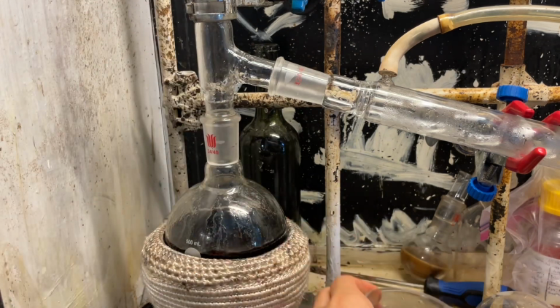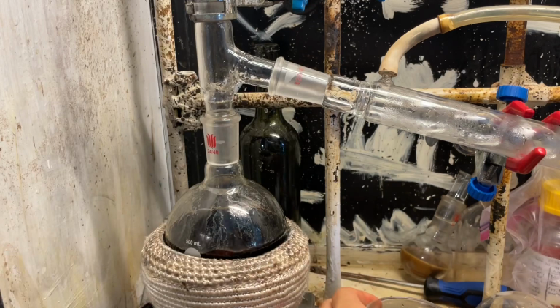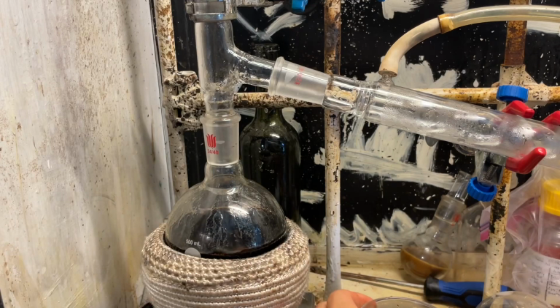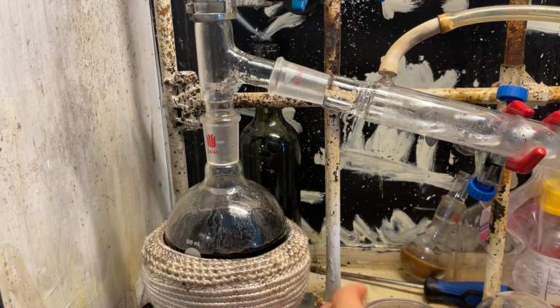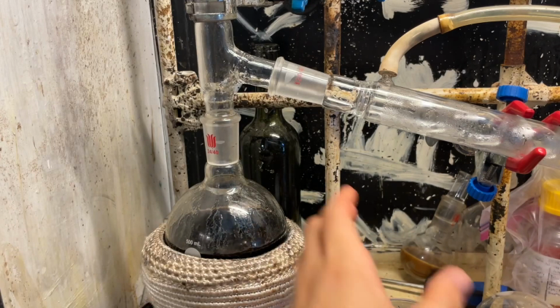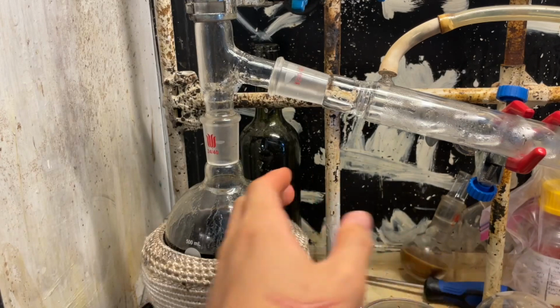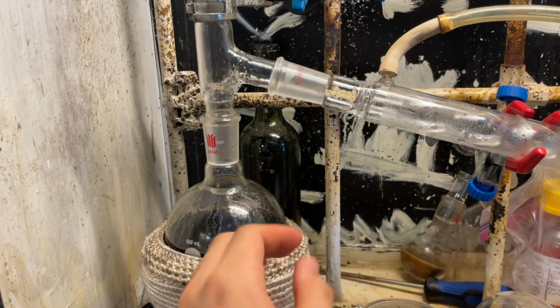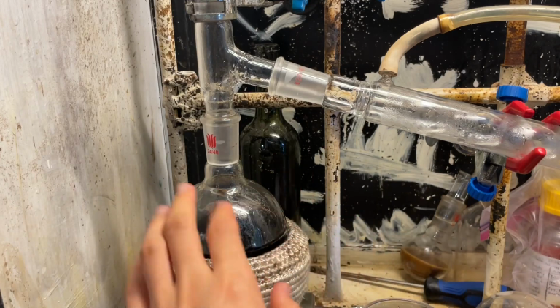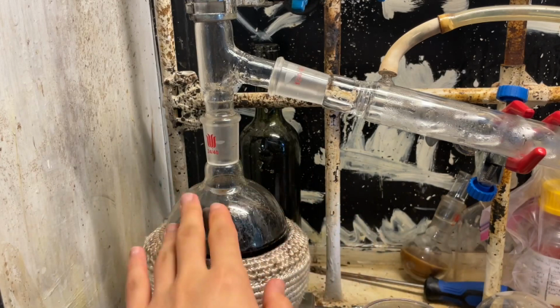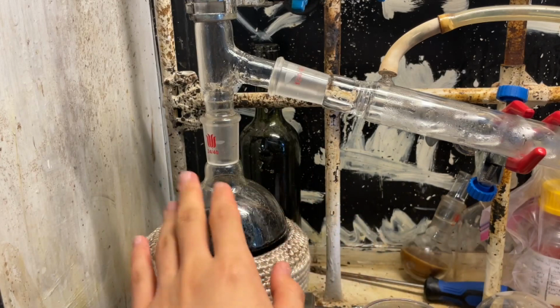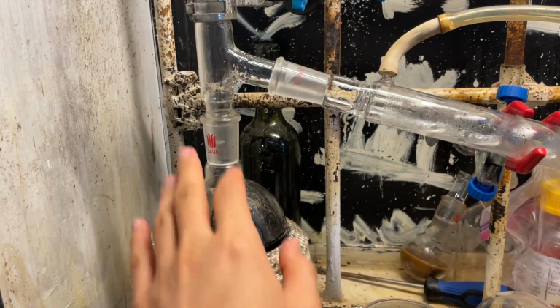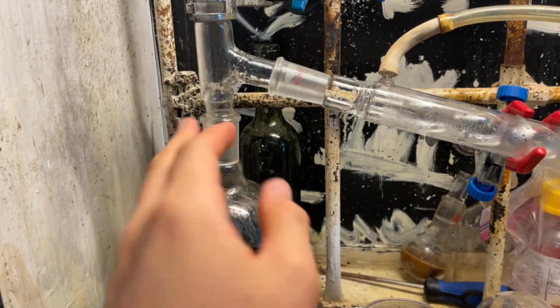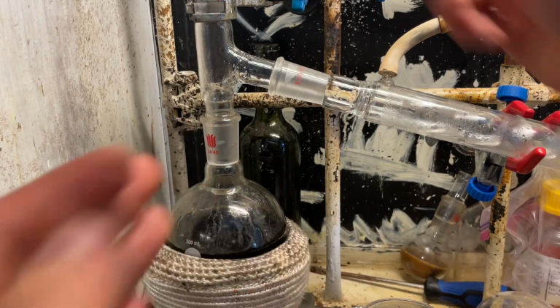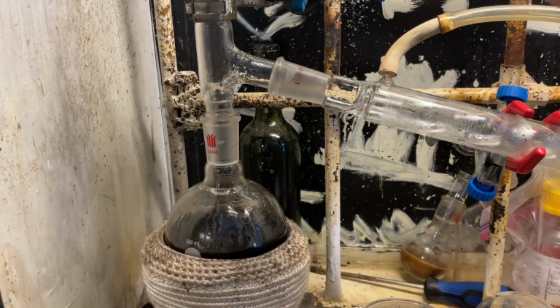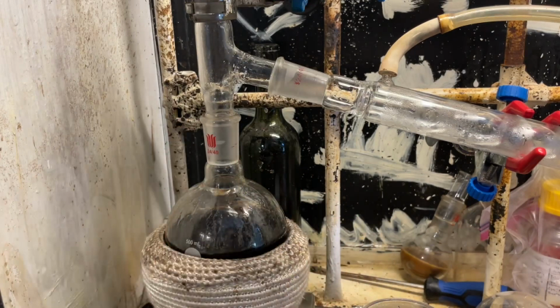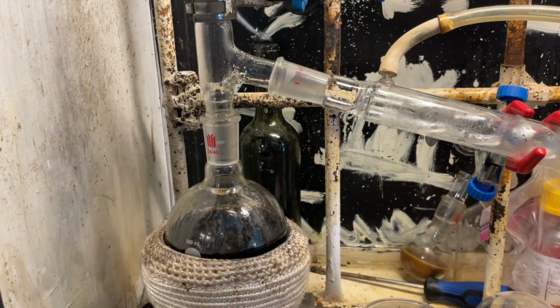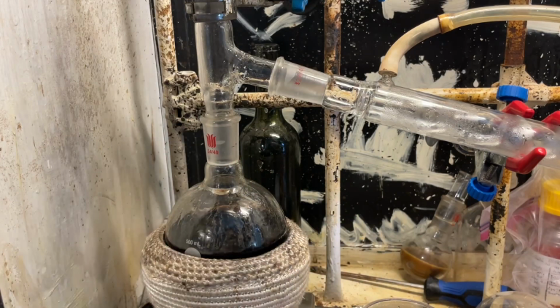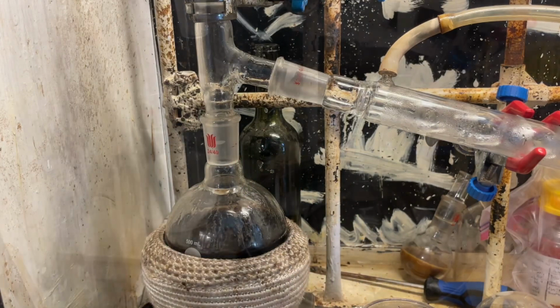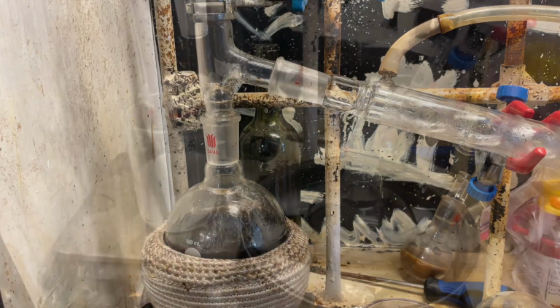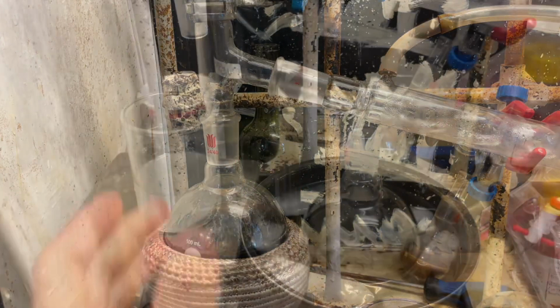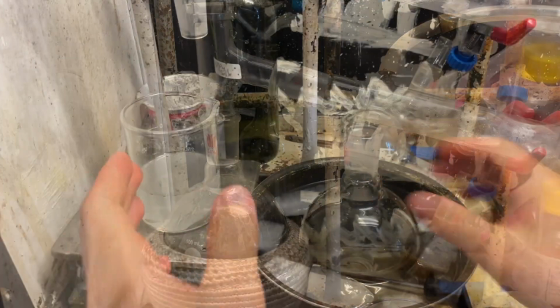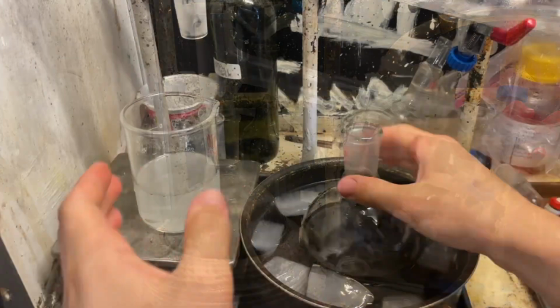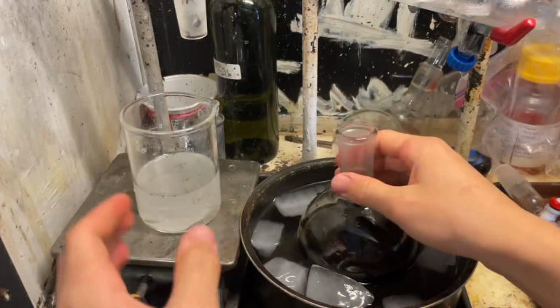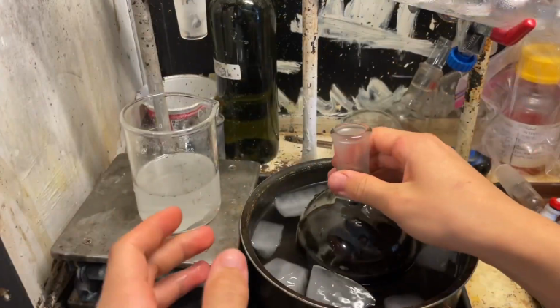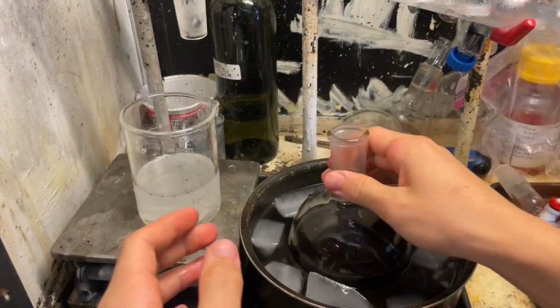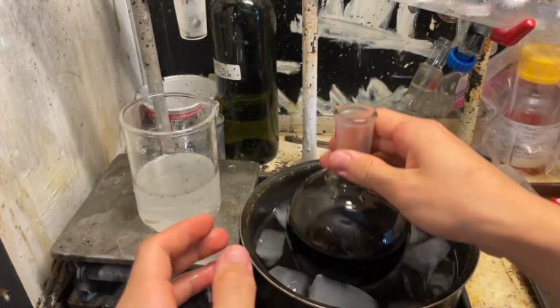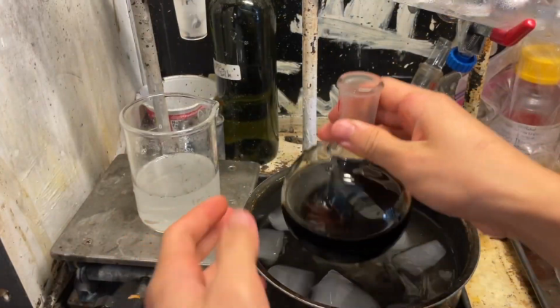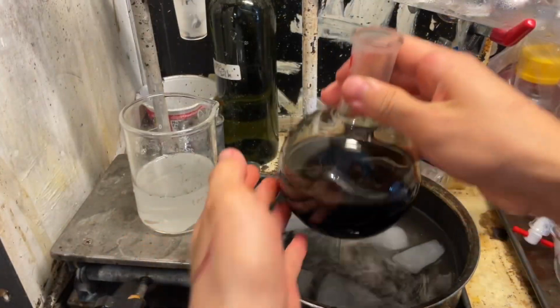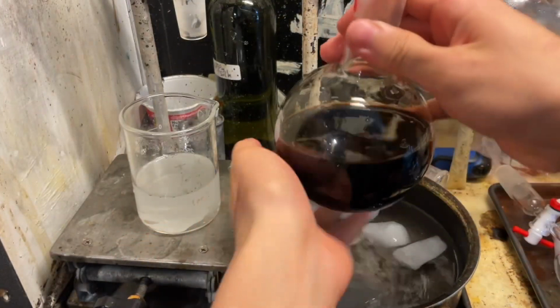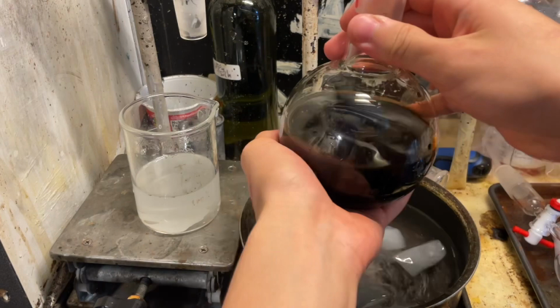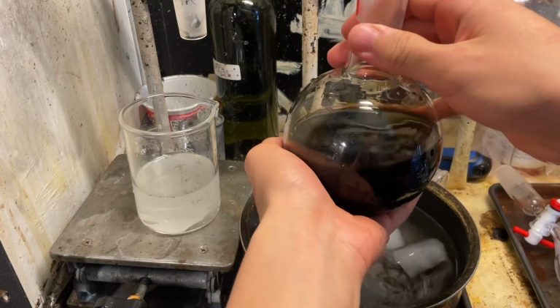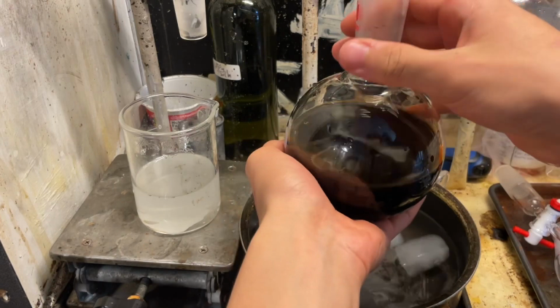We're going to let this thing cool down to room temperature. It's been cooling in the ice bath.